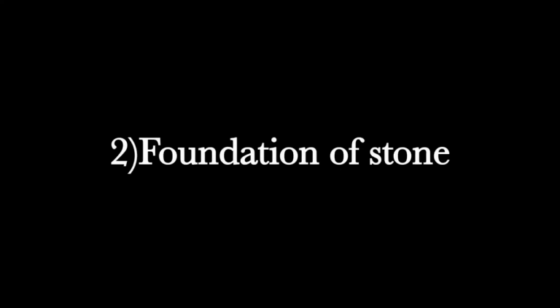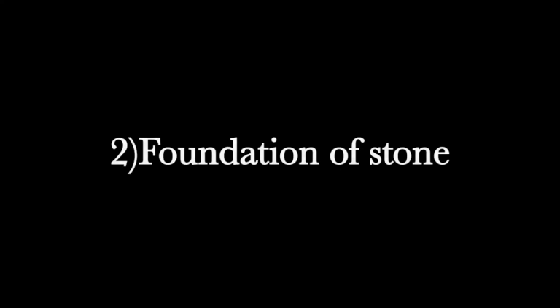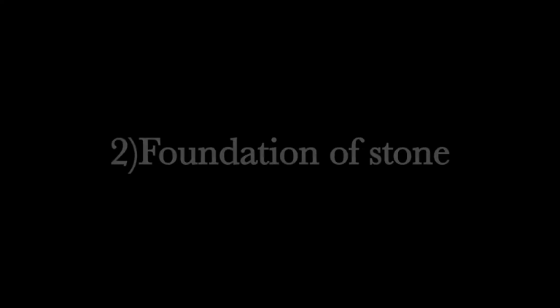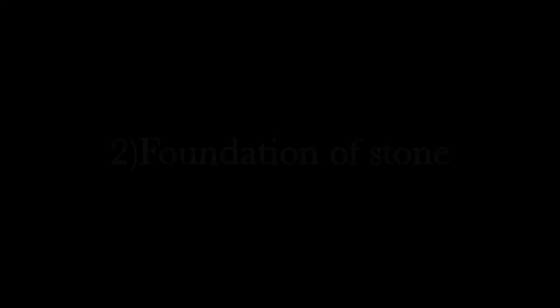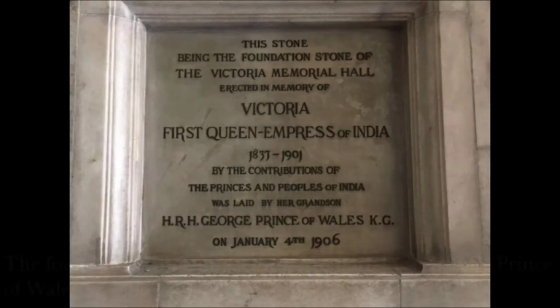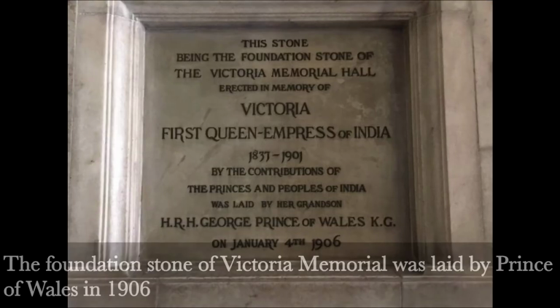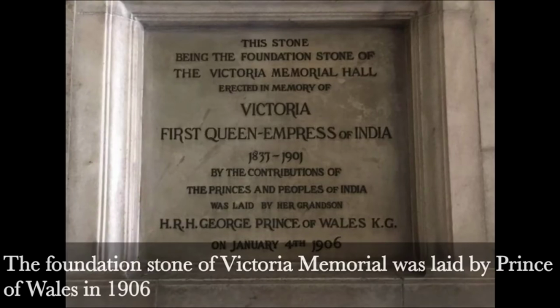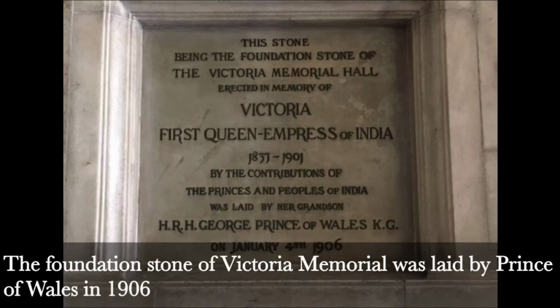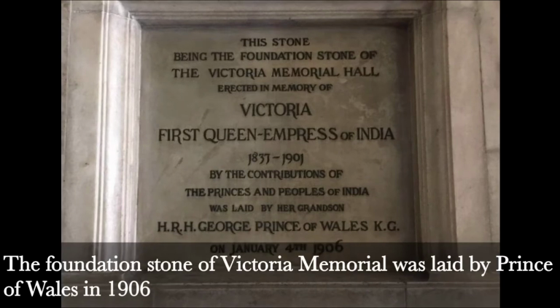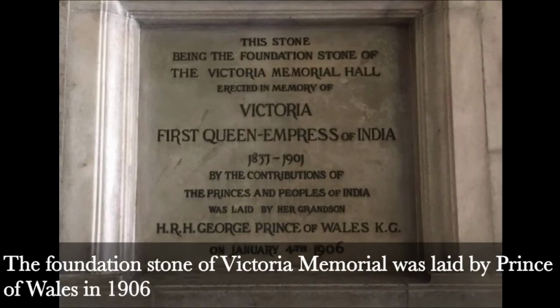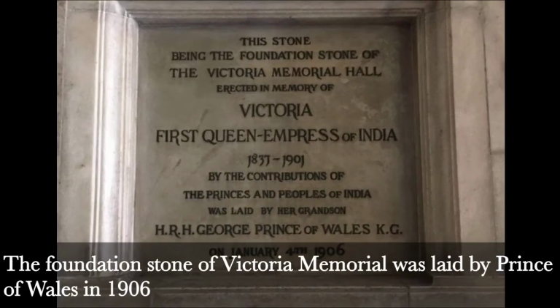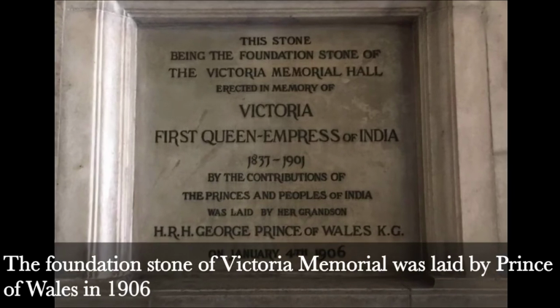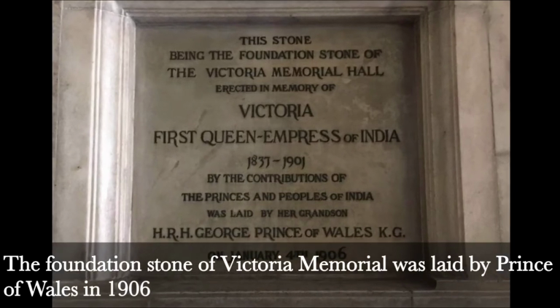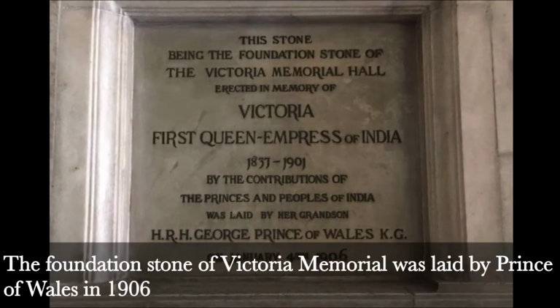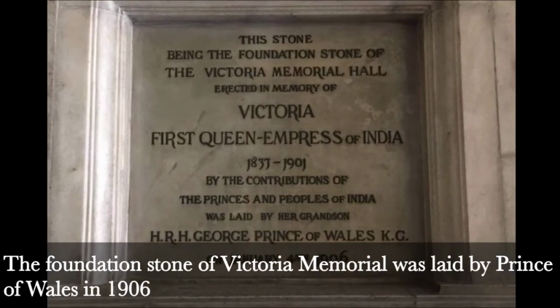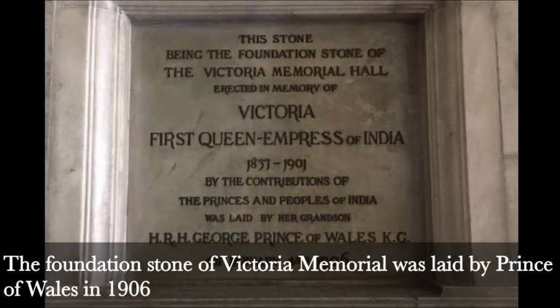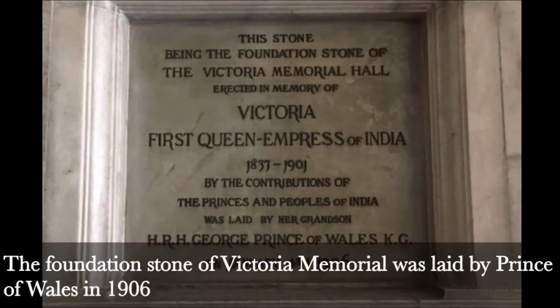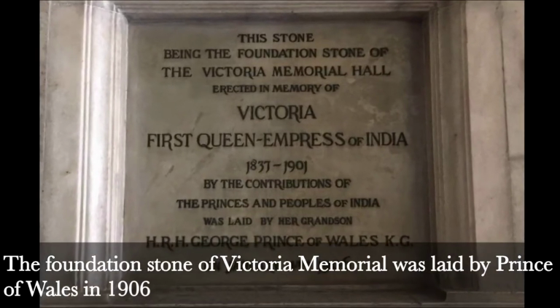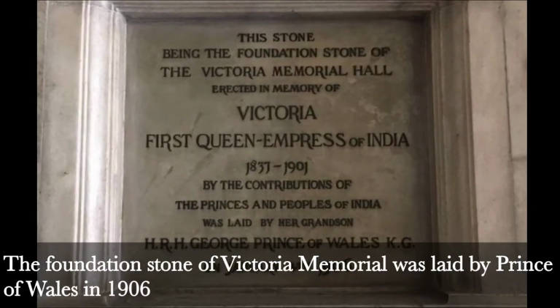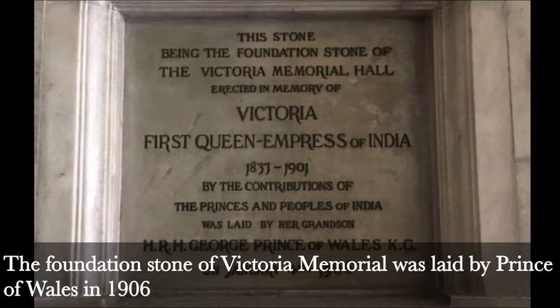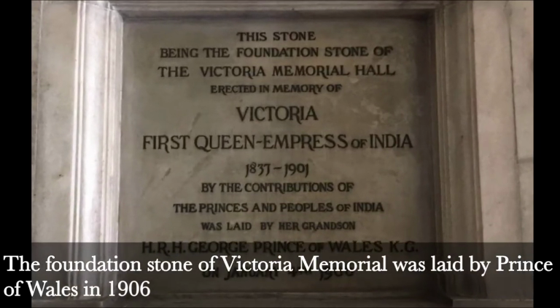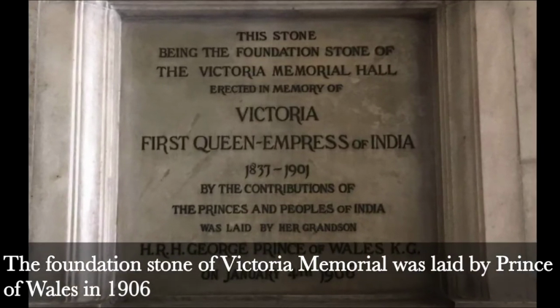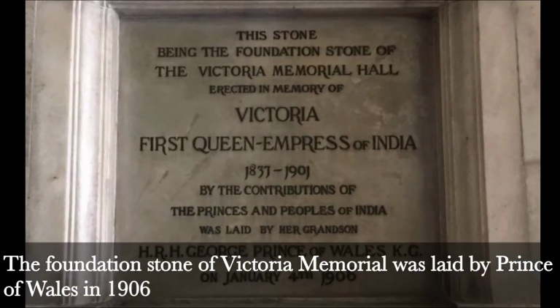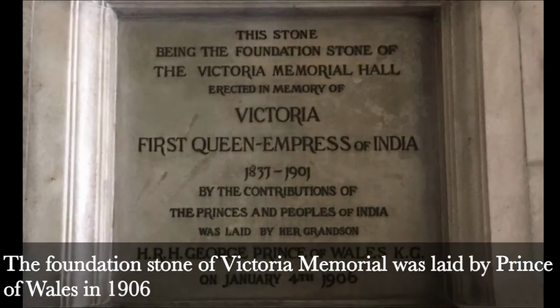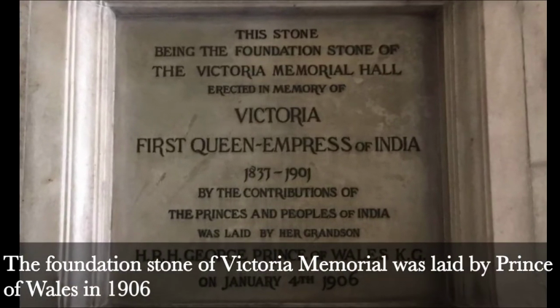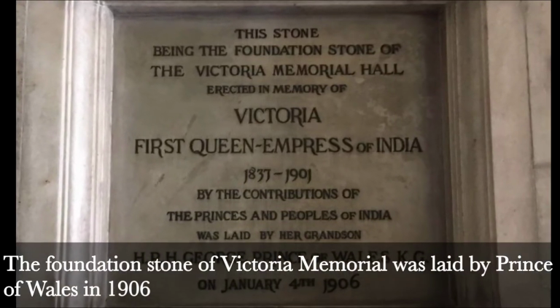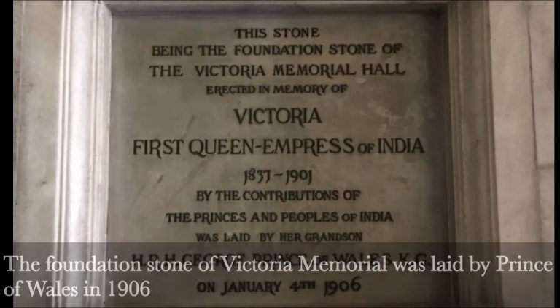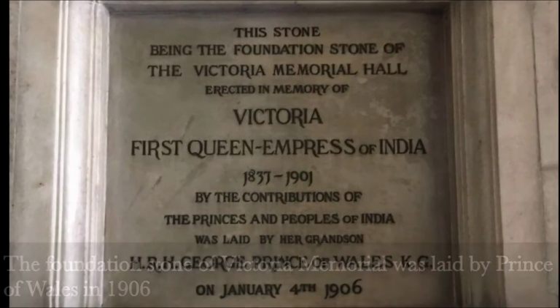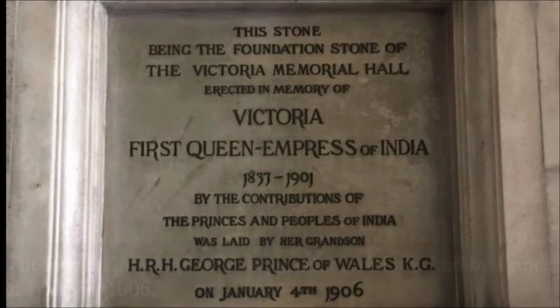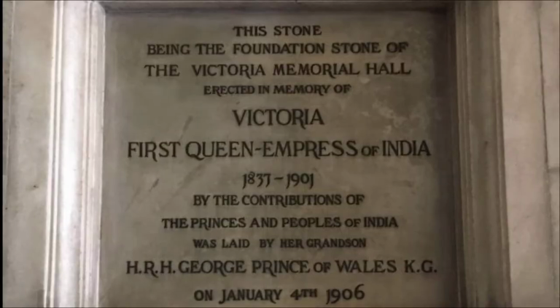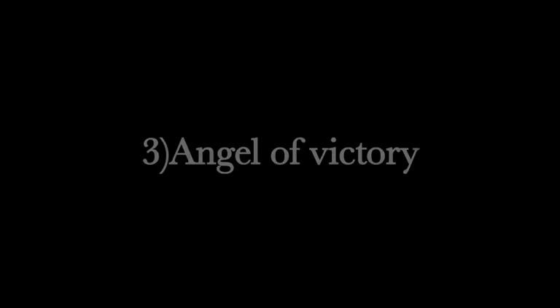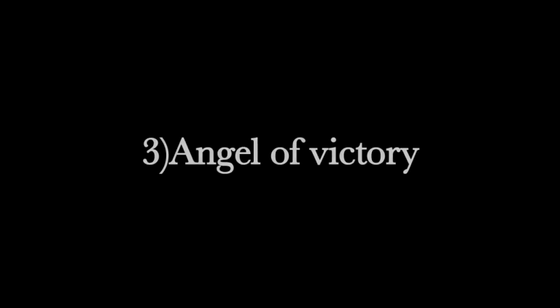Fact 2: Foundation Stone. The foundation stone of Victoria Memorial was laid by the Prince of Wales in 1906.